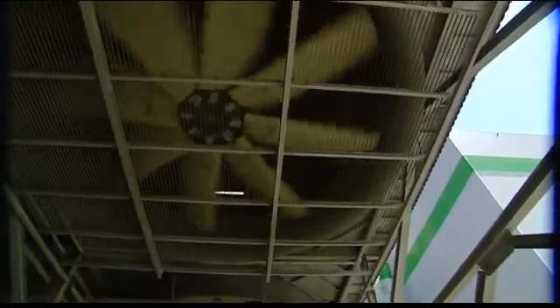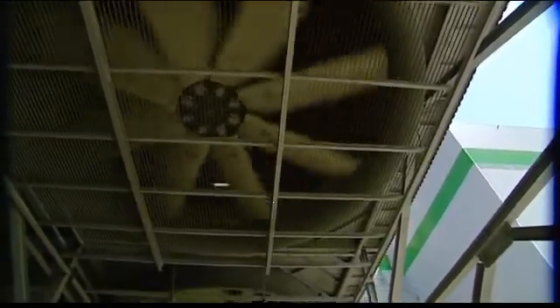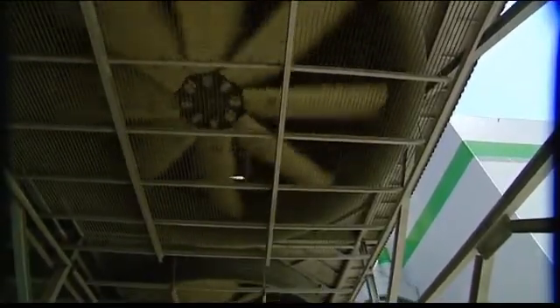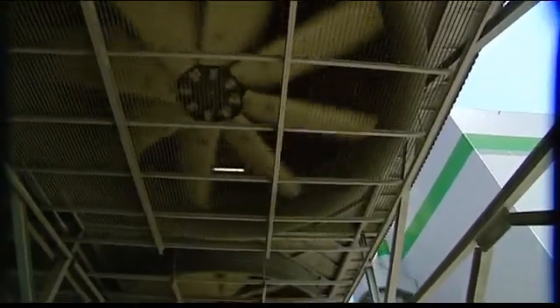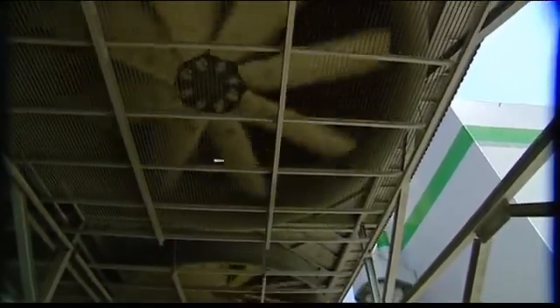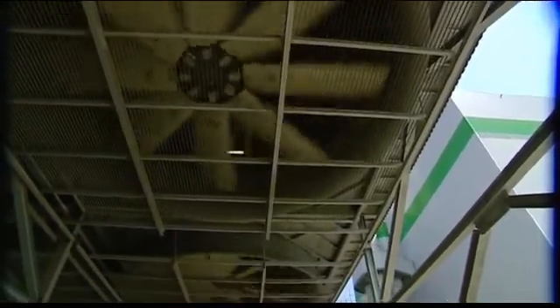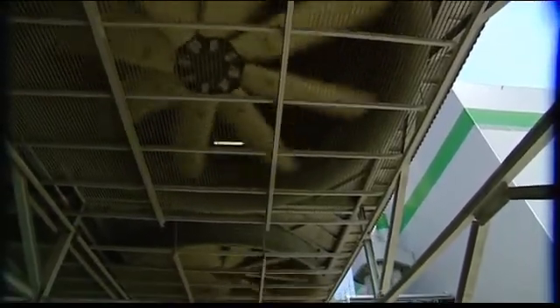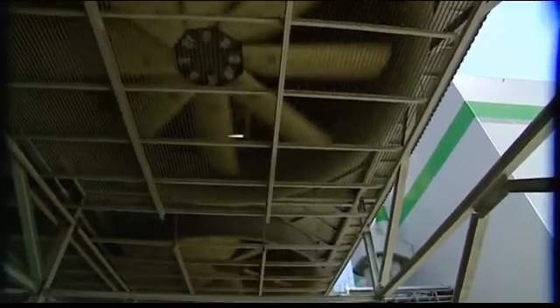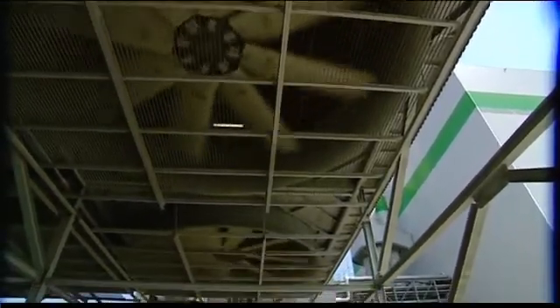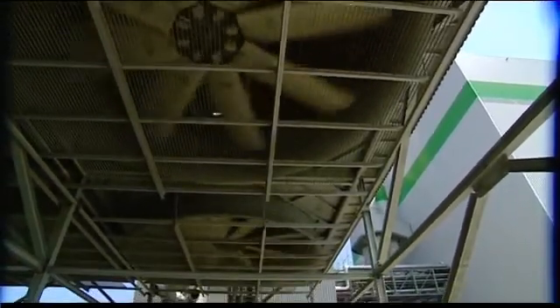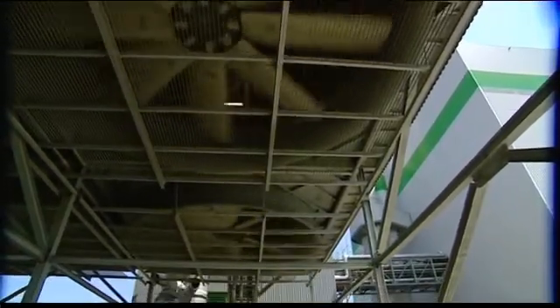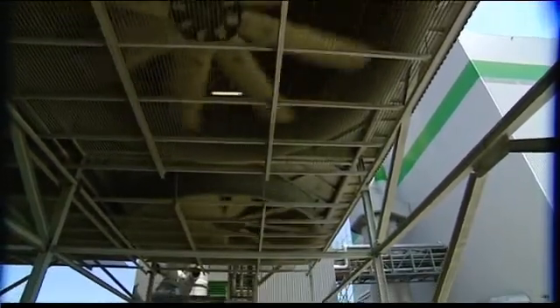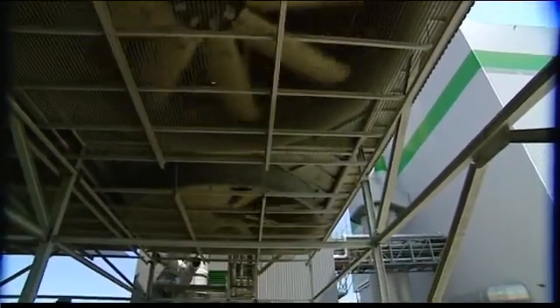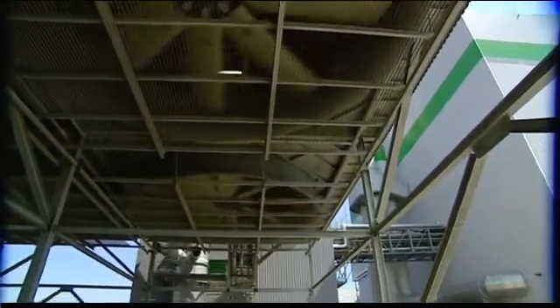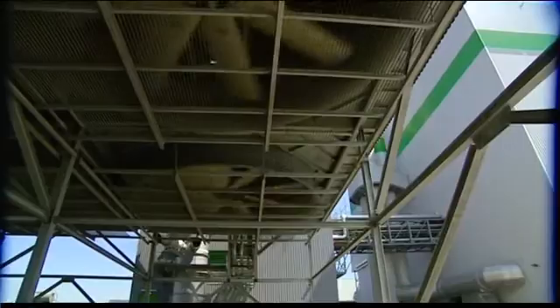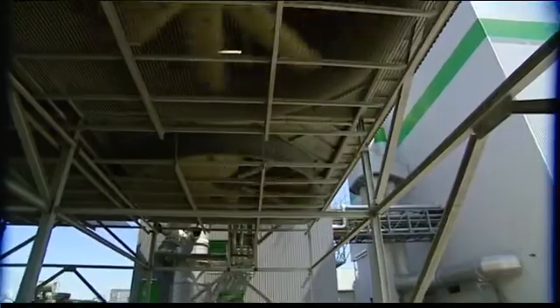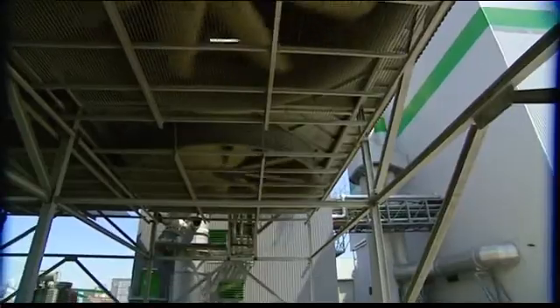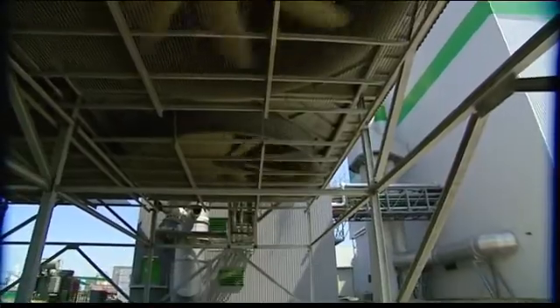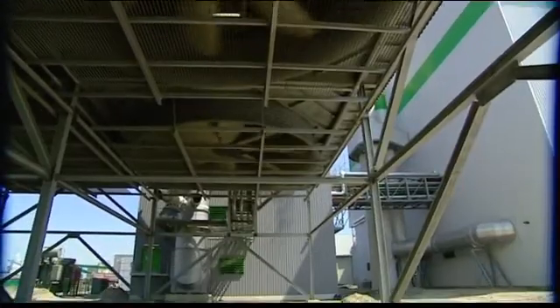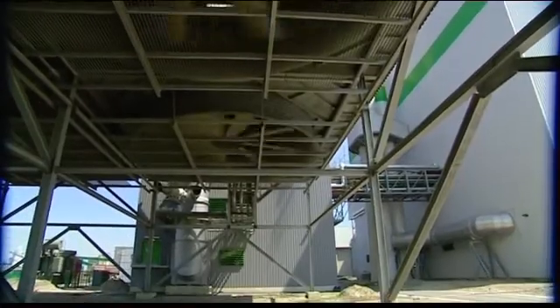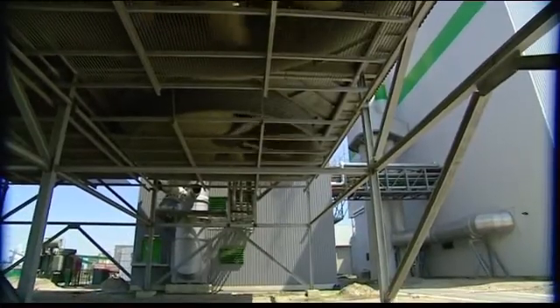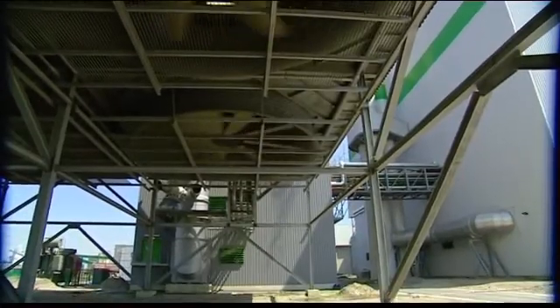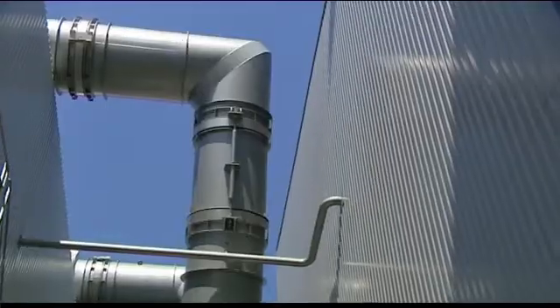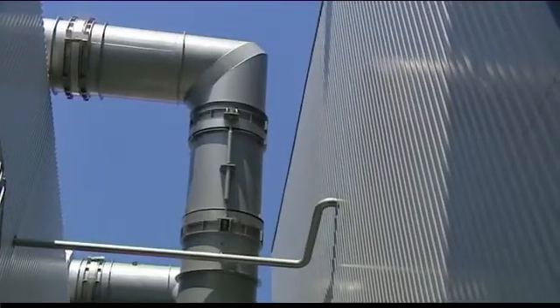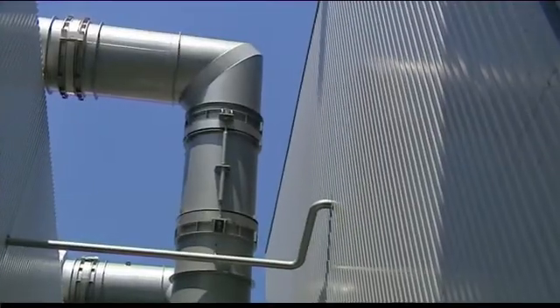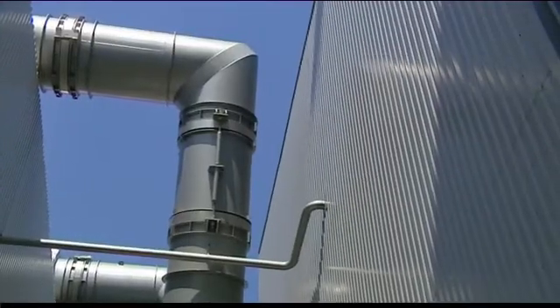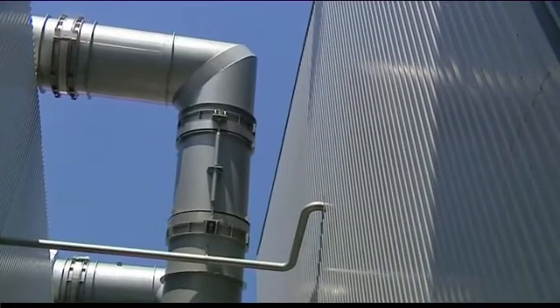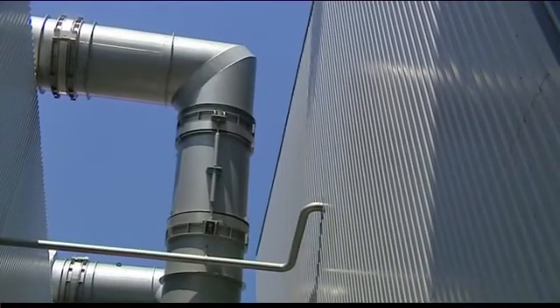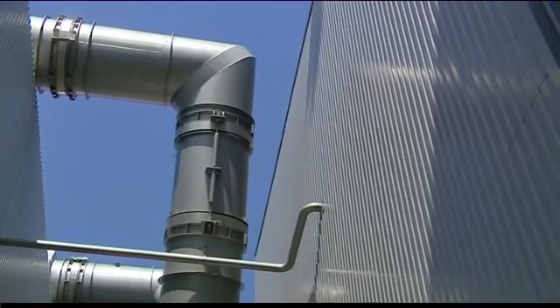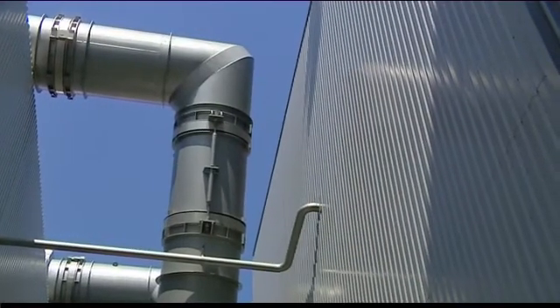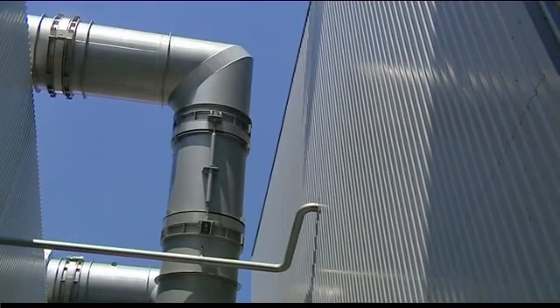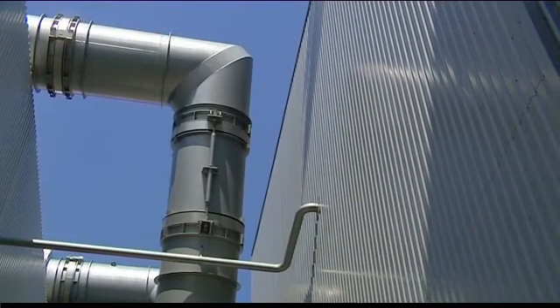Afterwards, the steam is once again cooled by huge fans and condensed into water, which is piped back to the steam boiler.